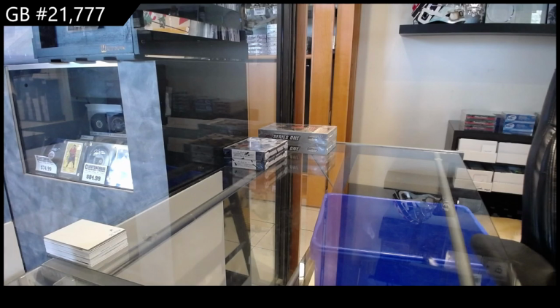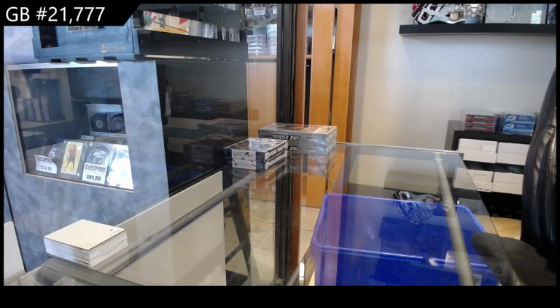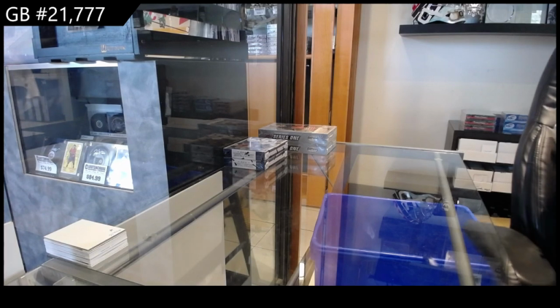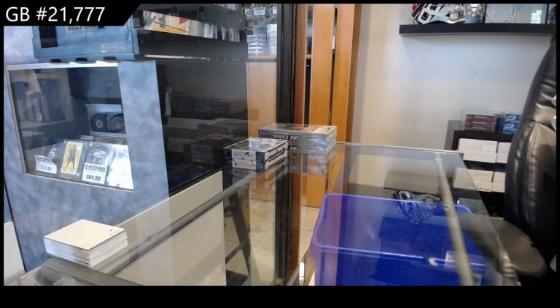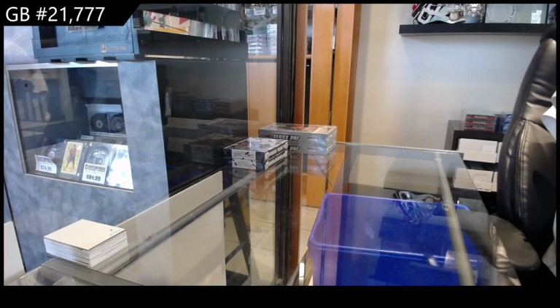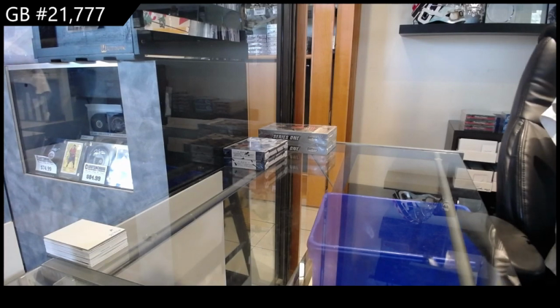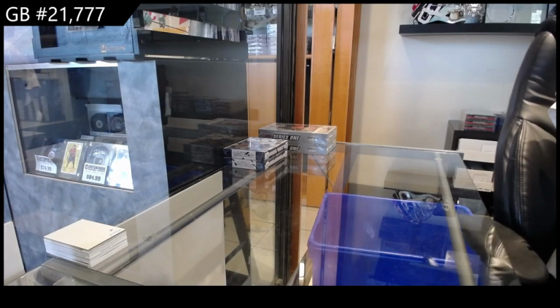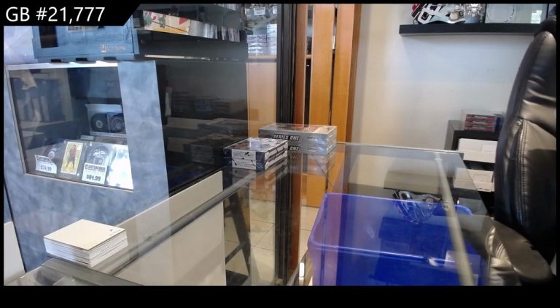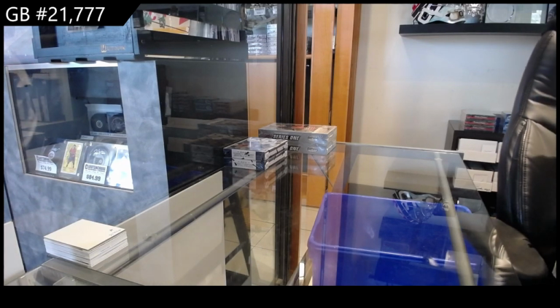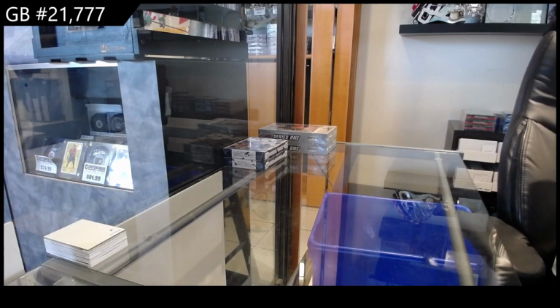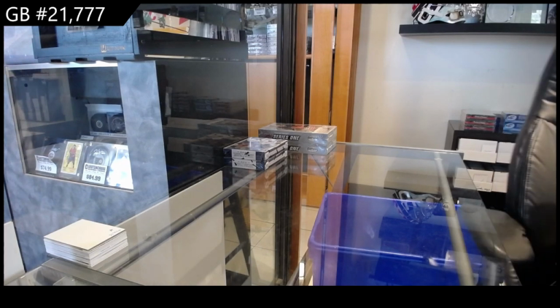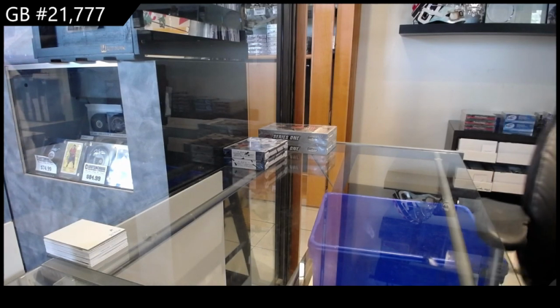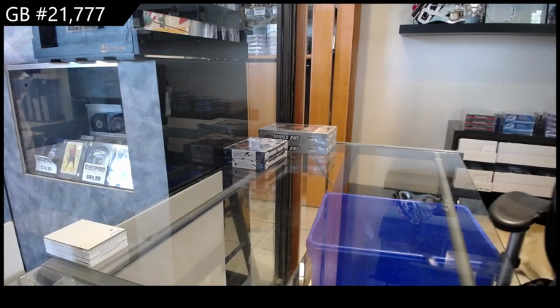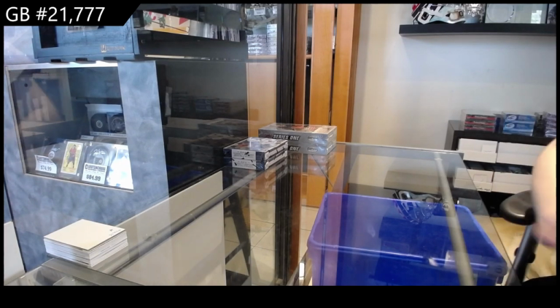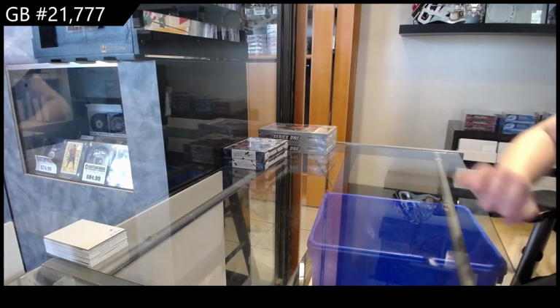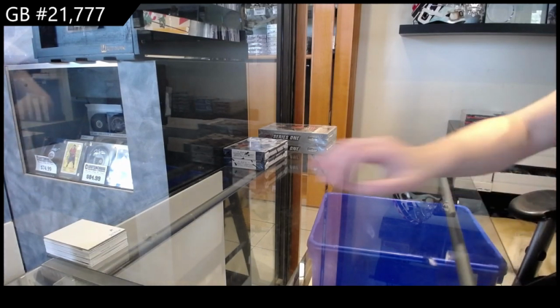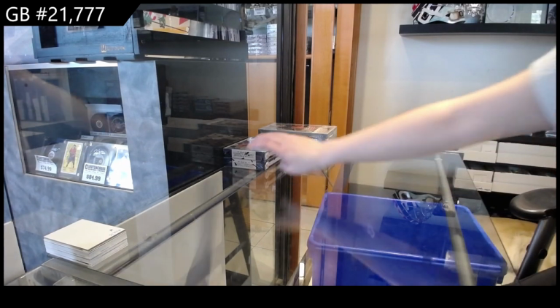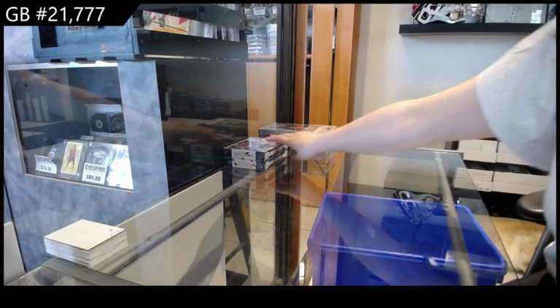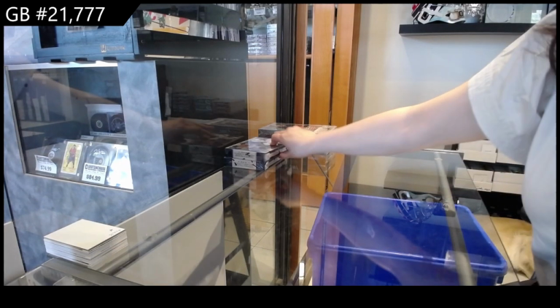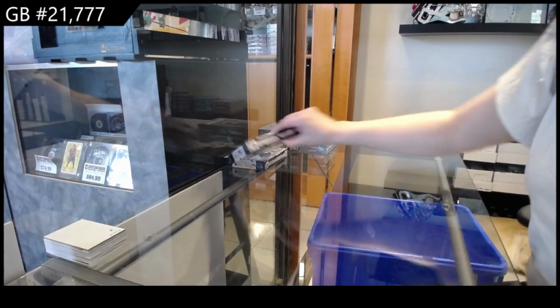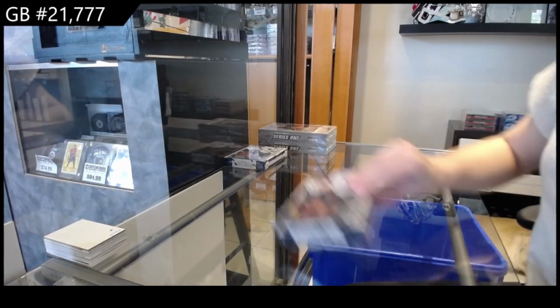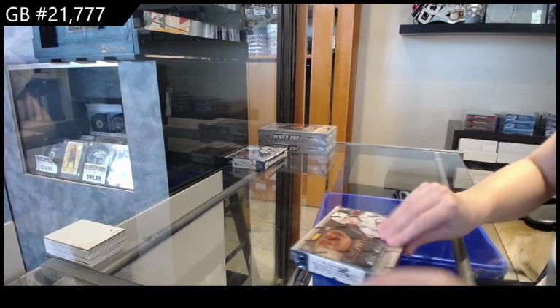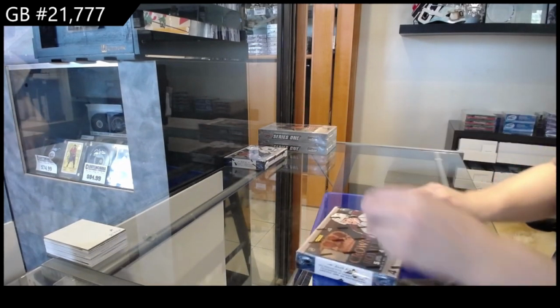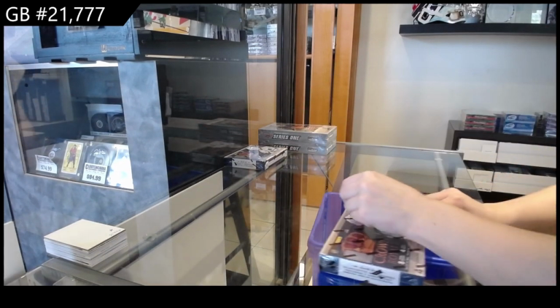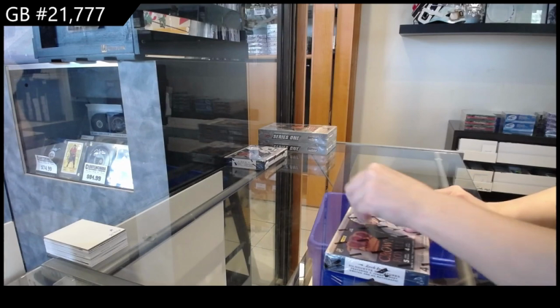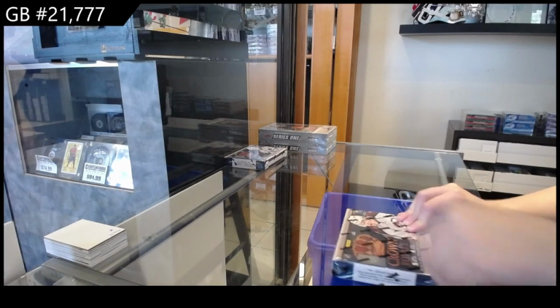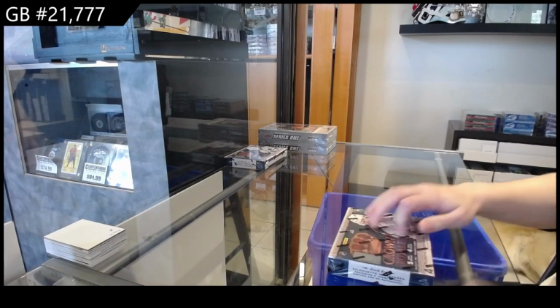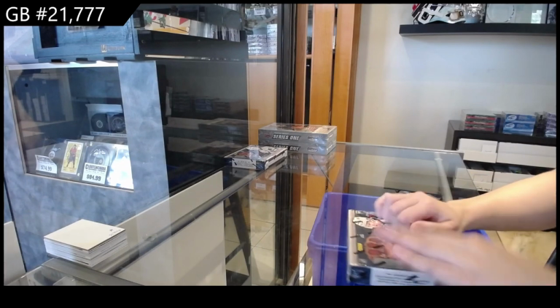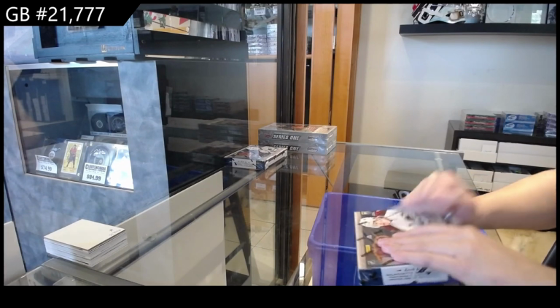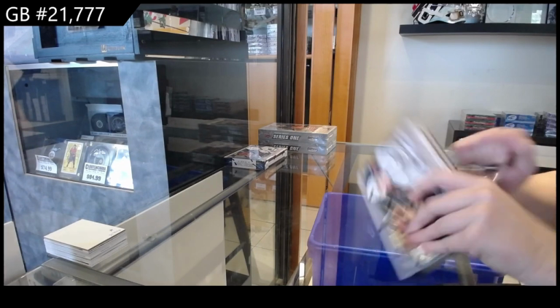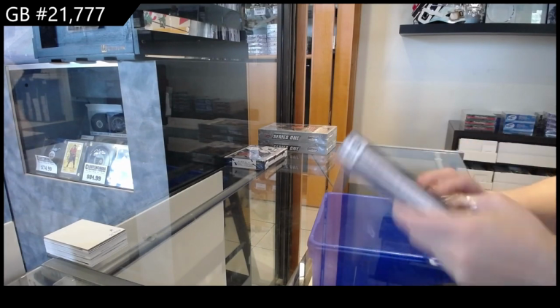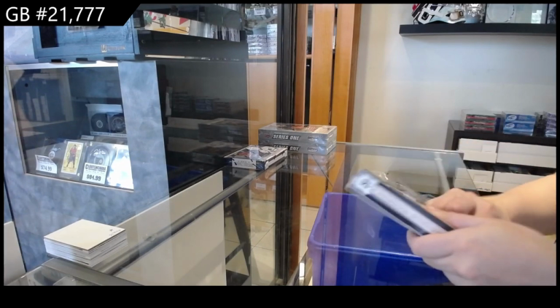Starting off, CNC group break 21-7-7-7, we've got the 13-14 Panini Crown Royal 2-box break.